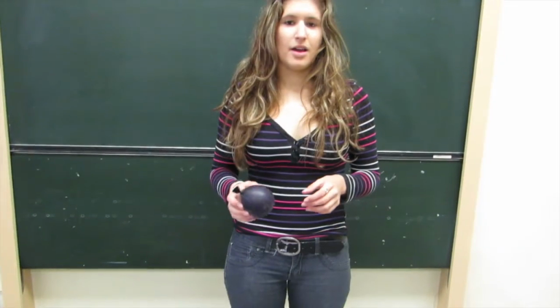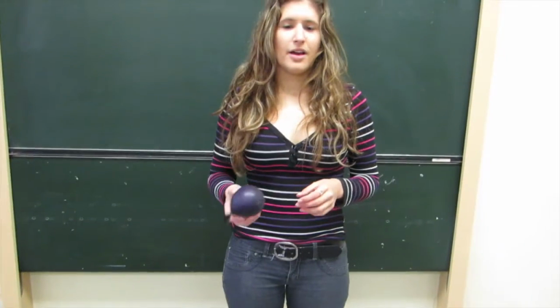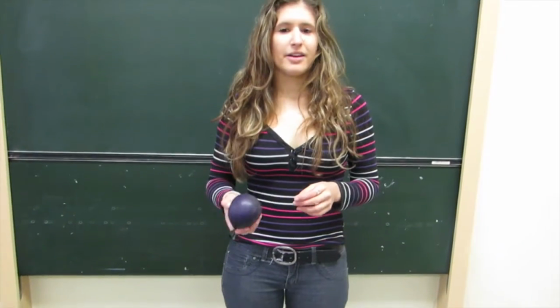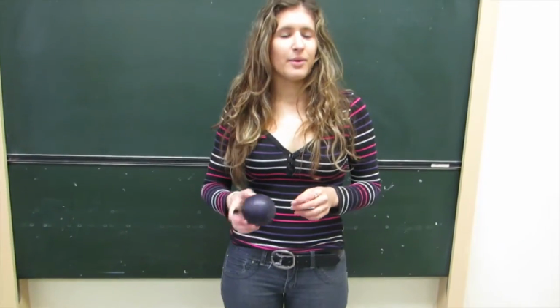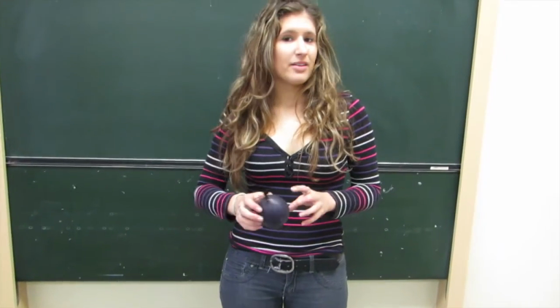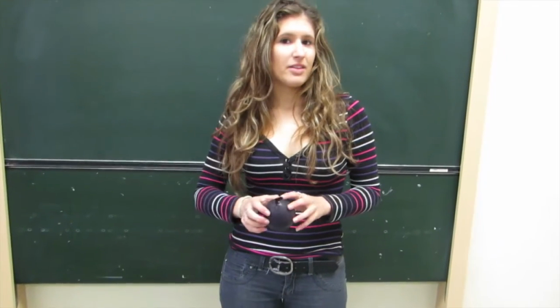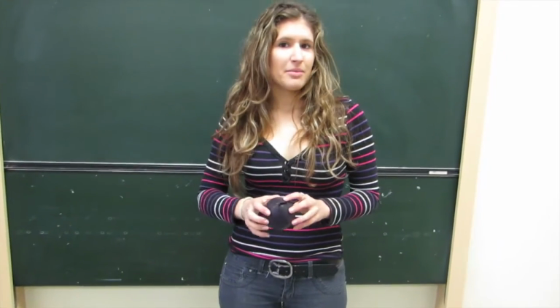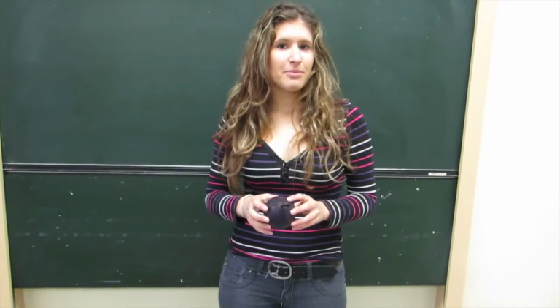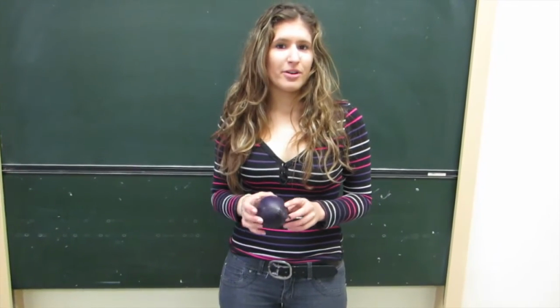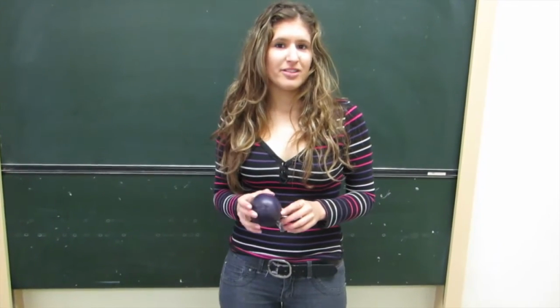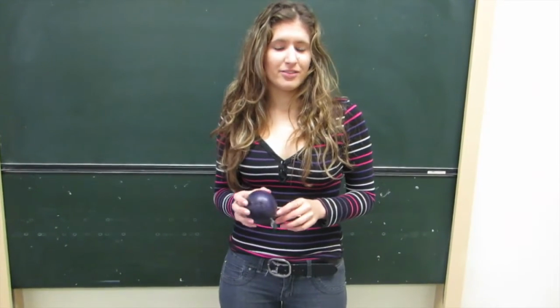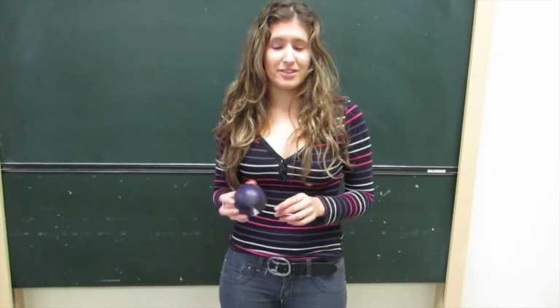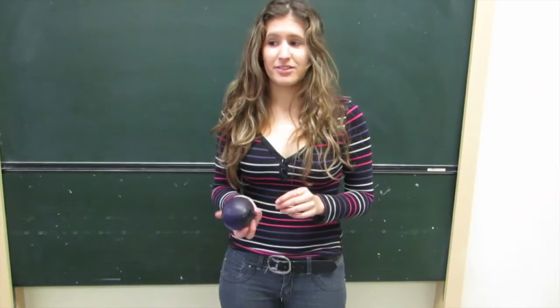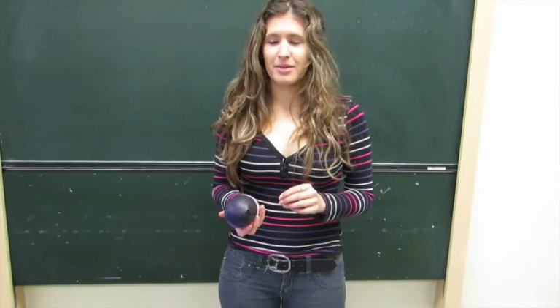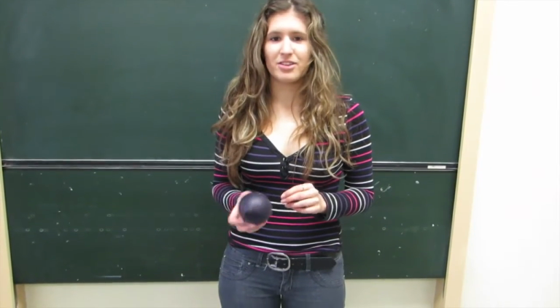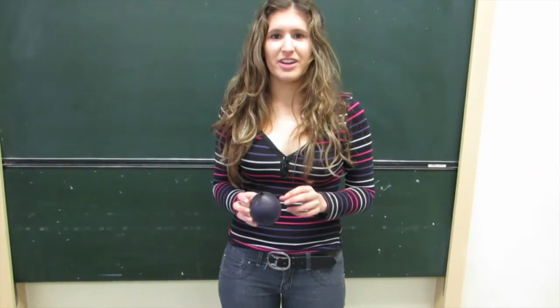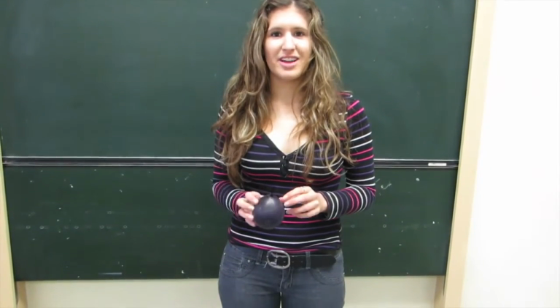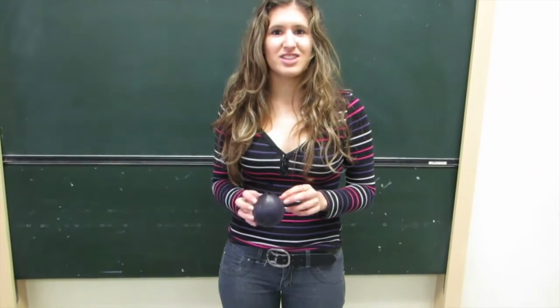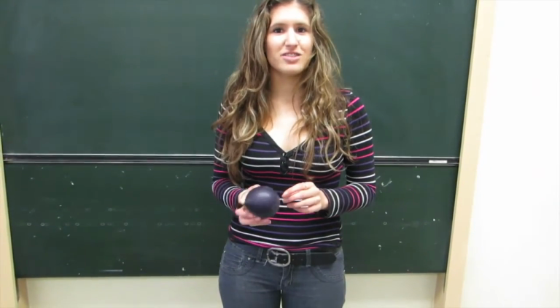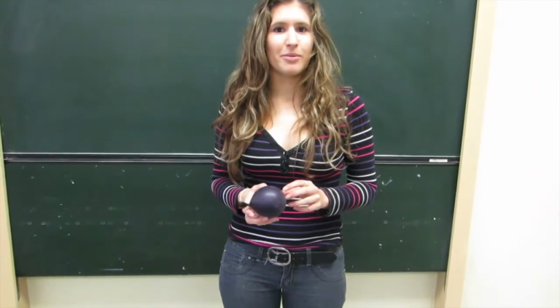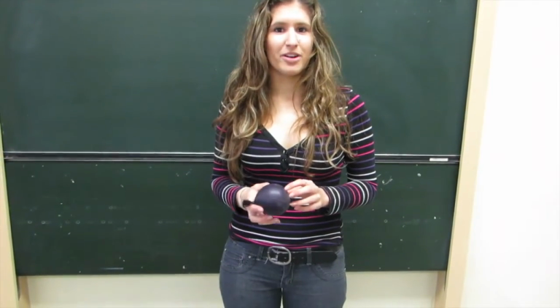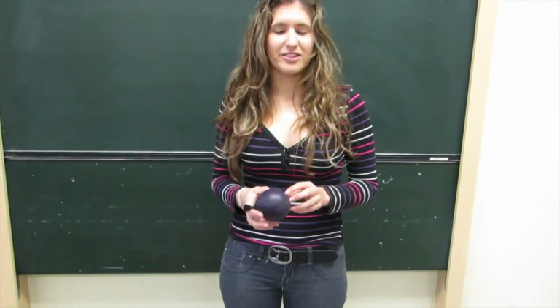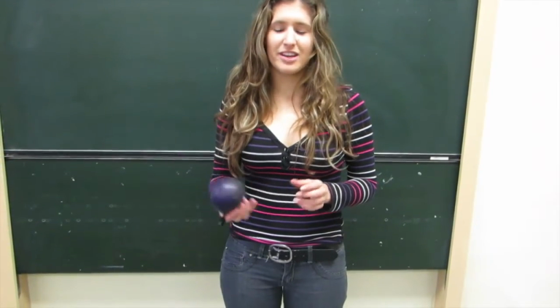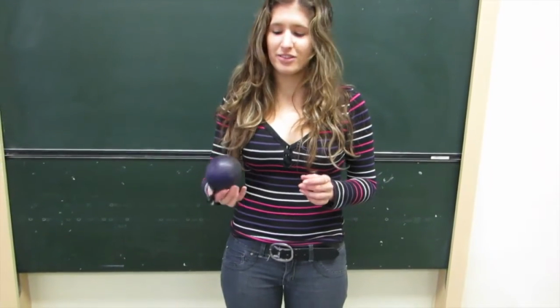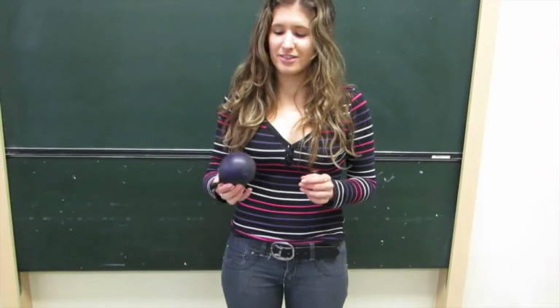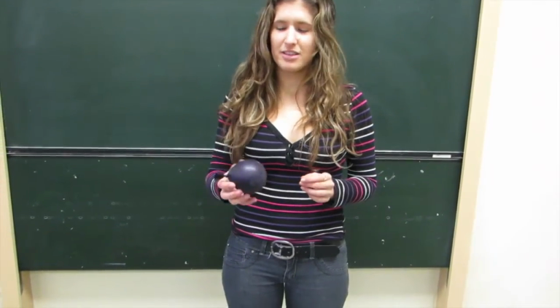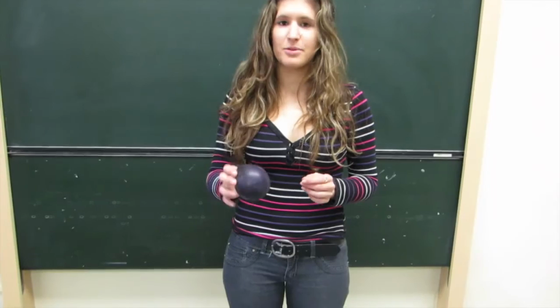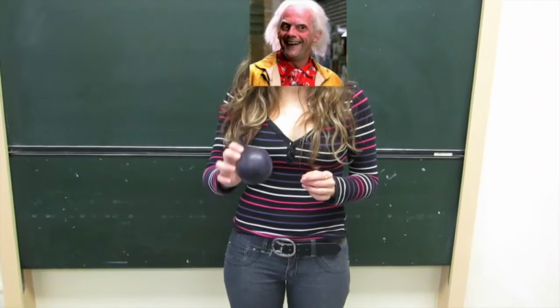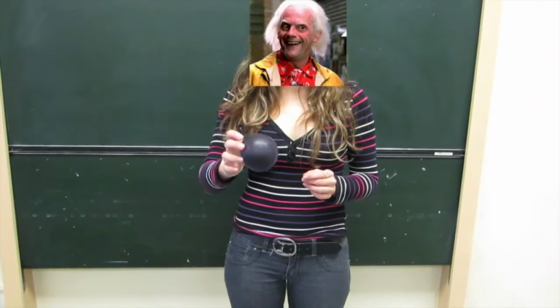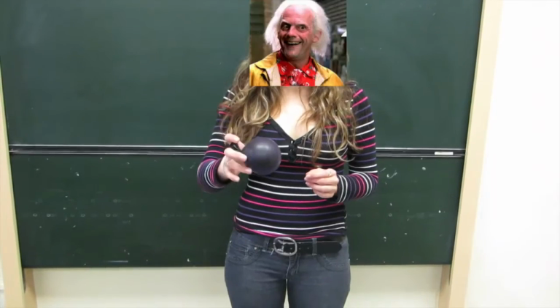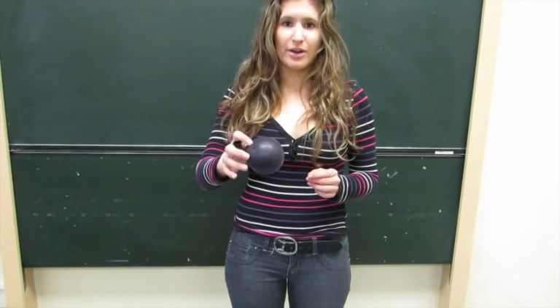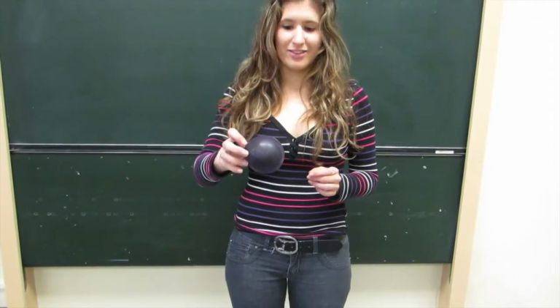One of the main products of this chemical reaction is carbon dioxide. As you can see, the balloon is now inflating.